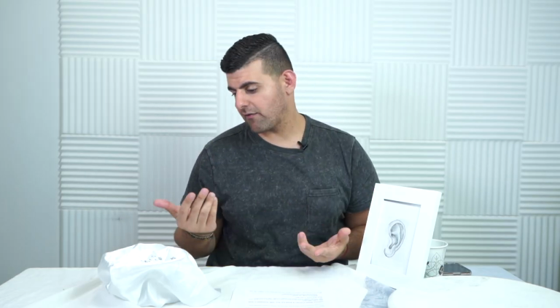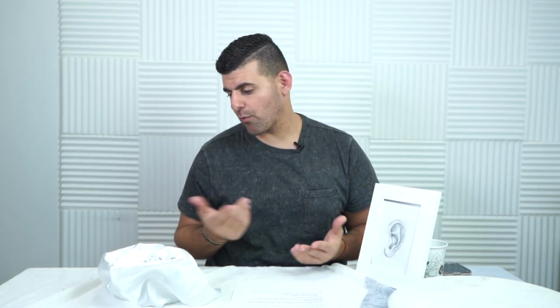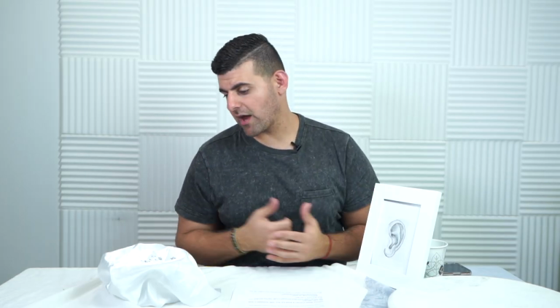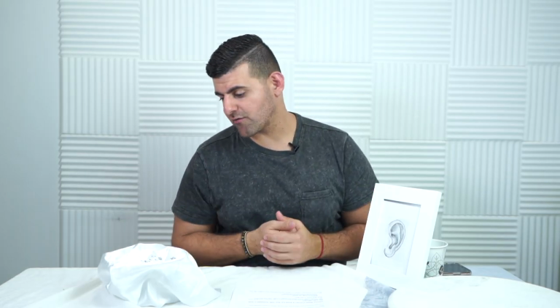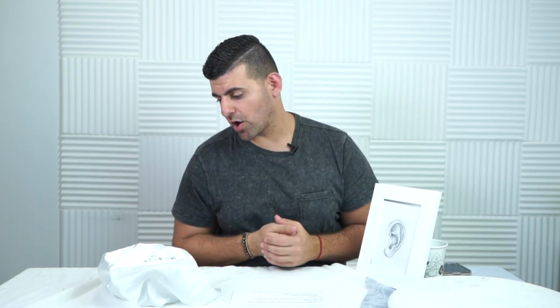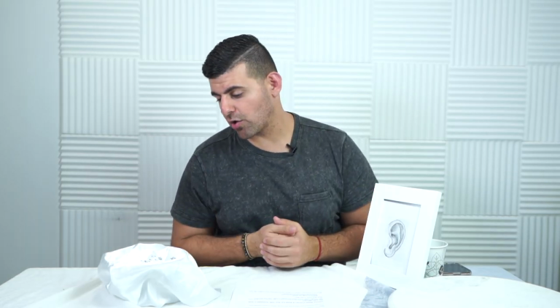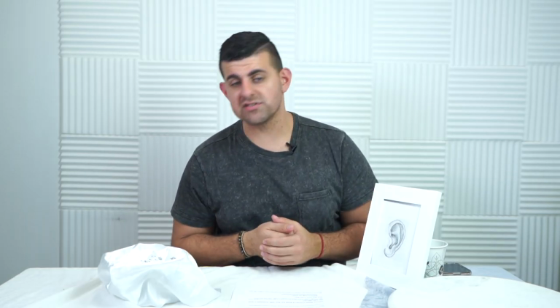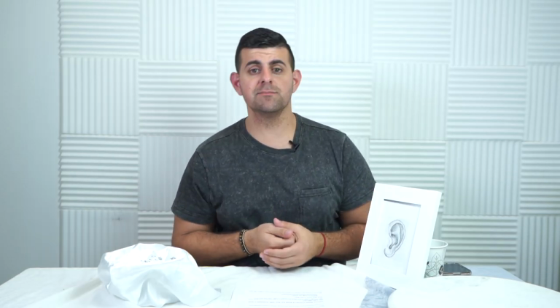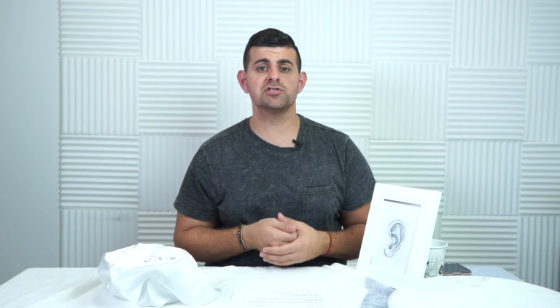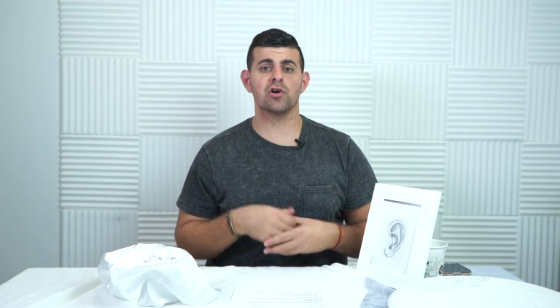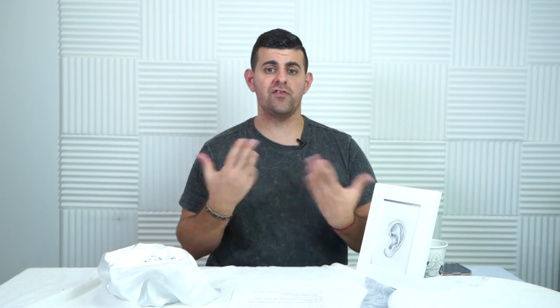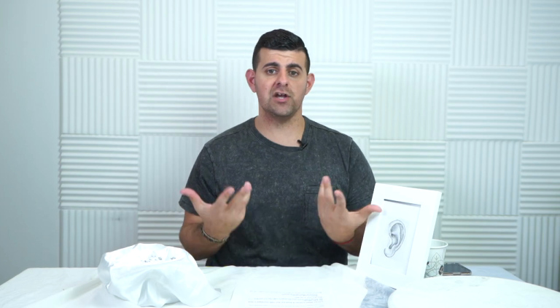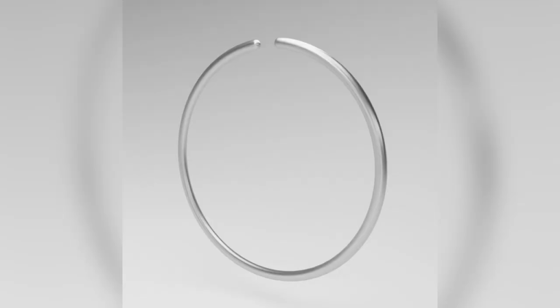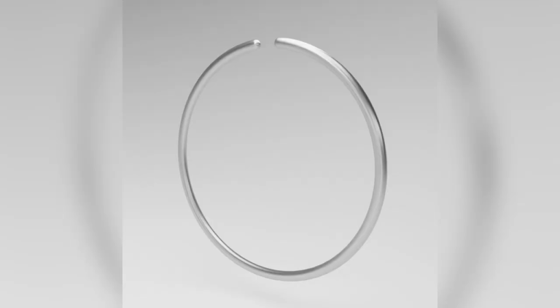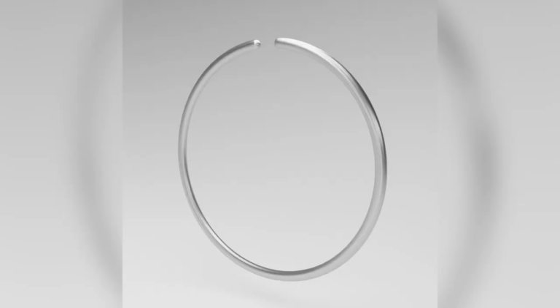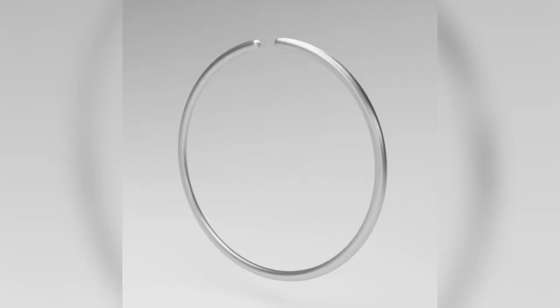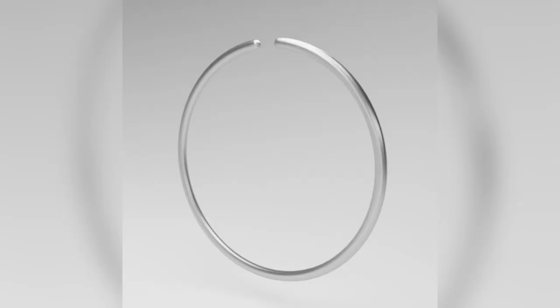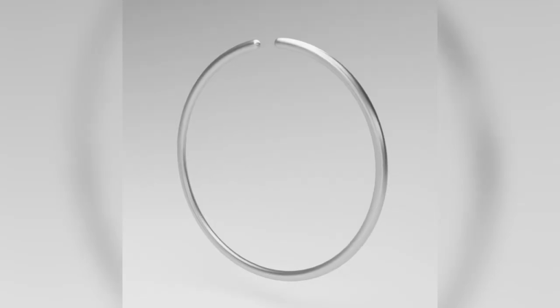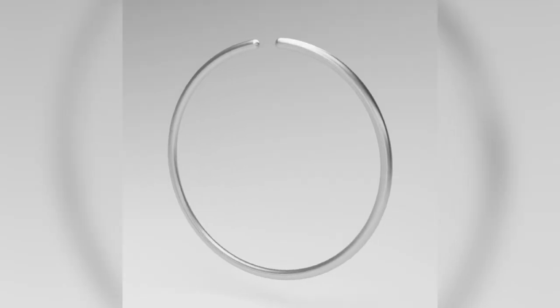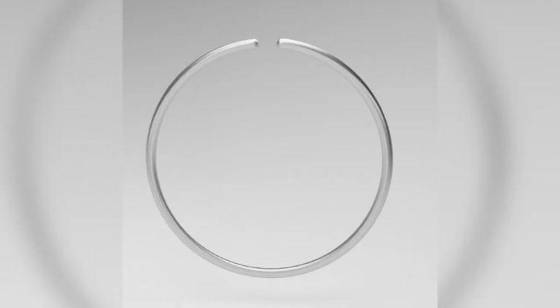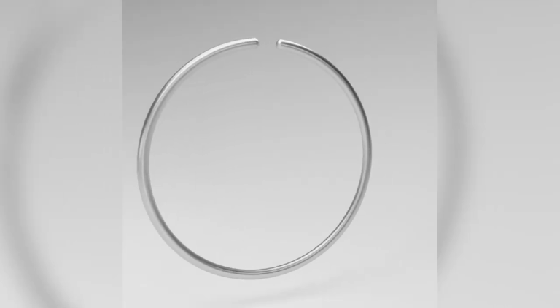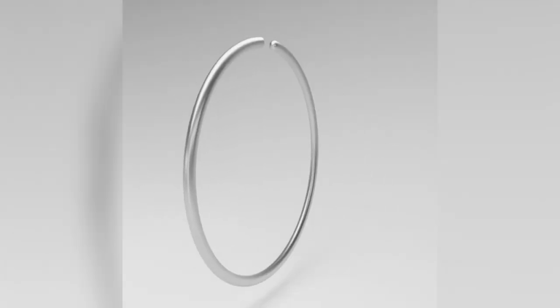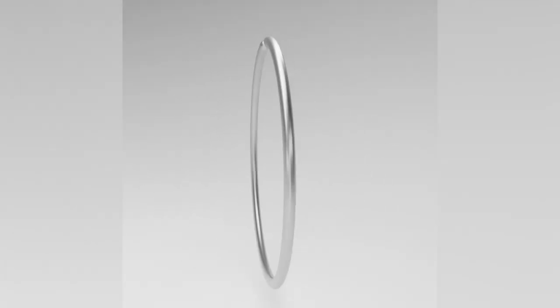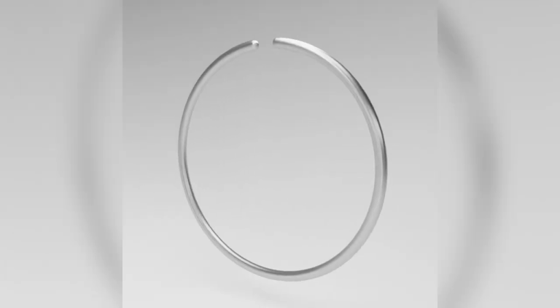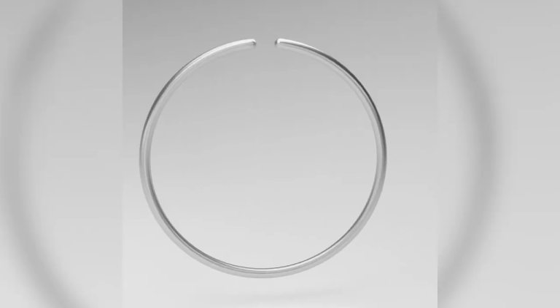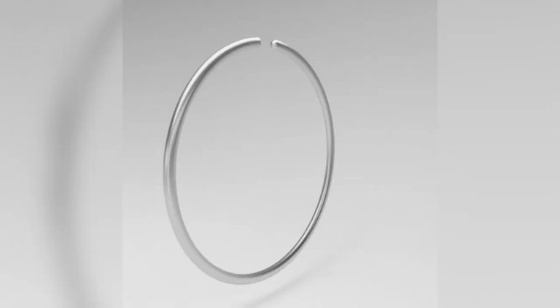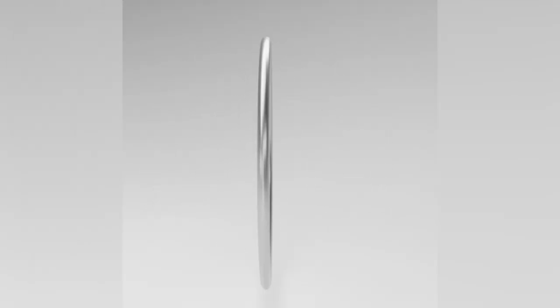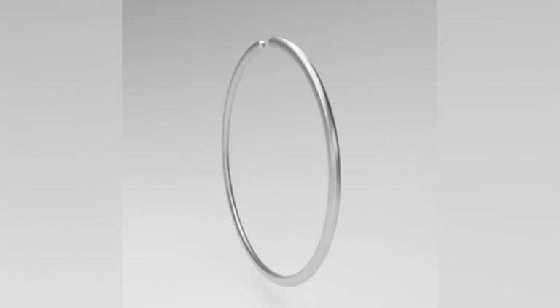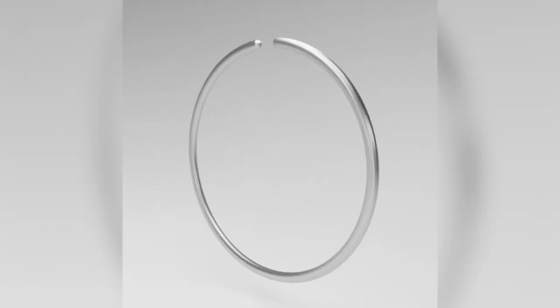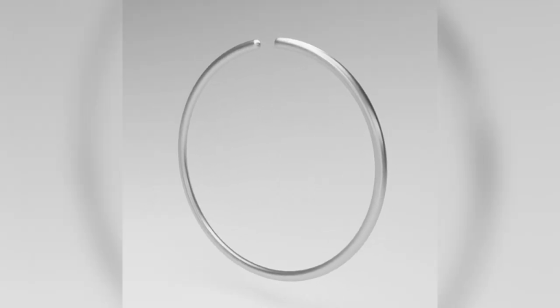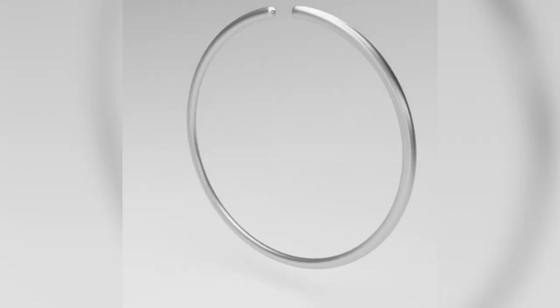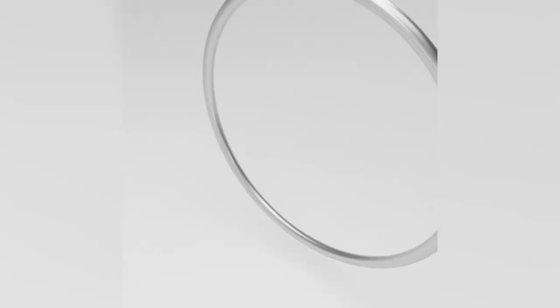Then we have our seamless or infinity hoops — you bend them back and forth to open and close them.